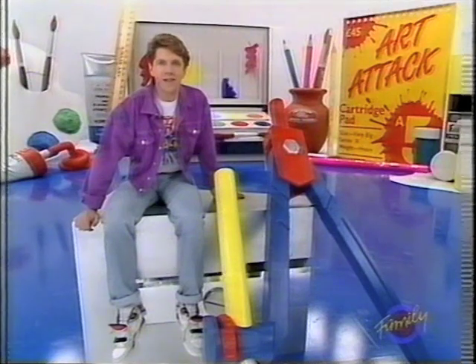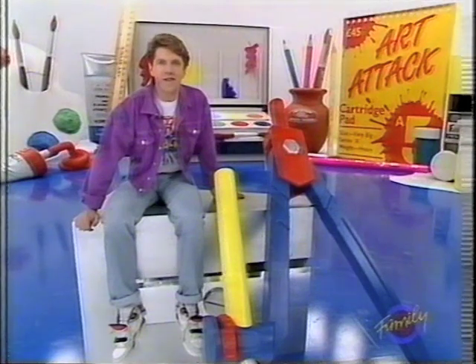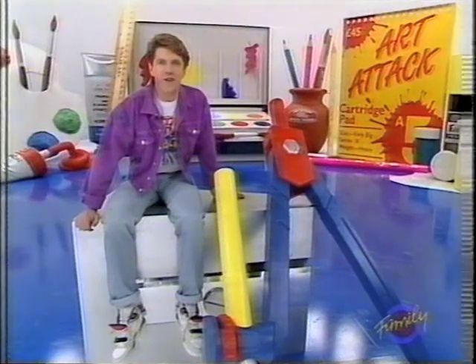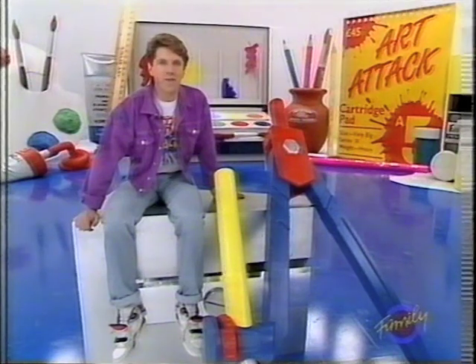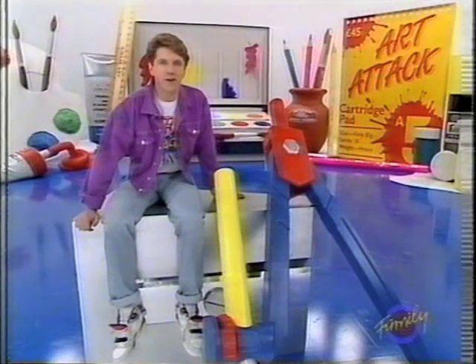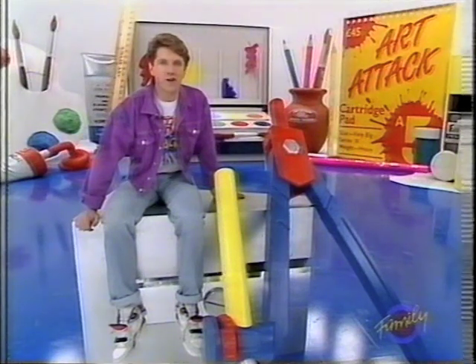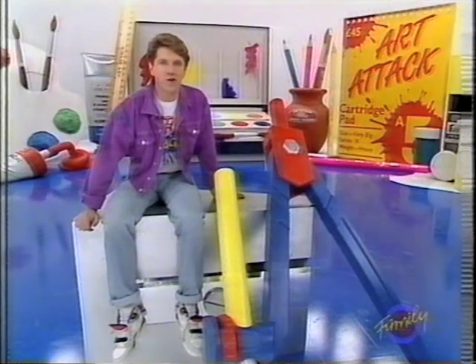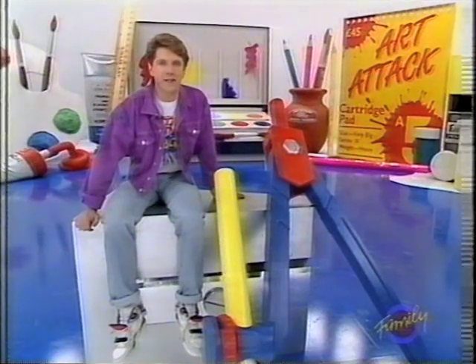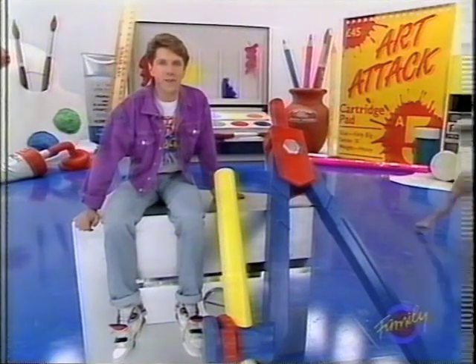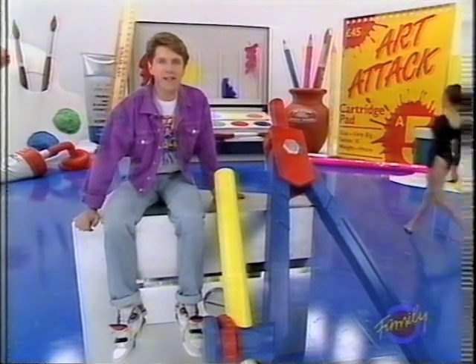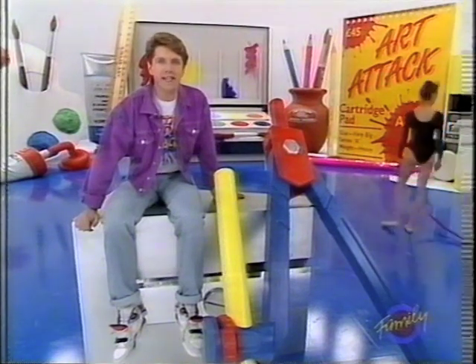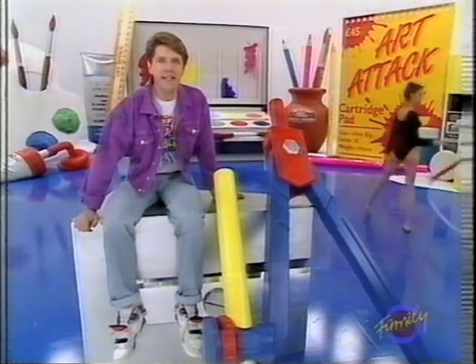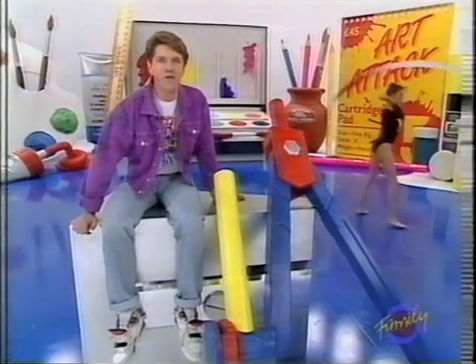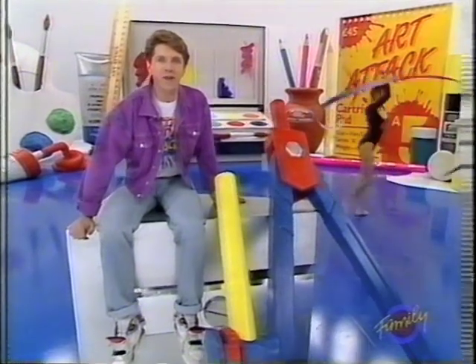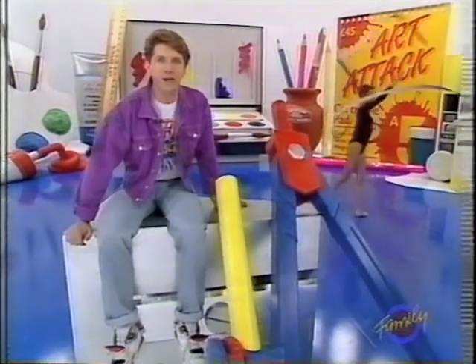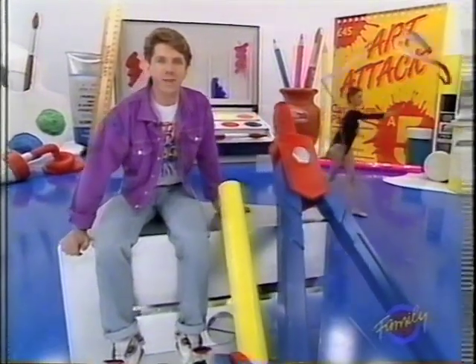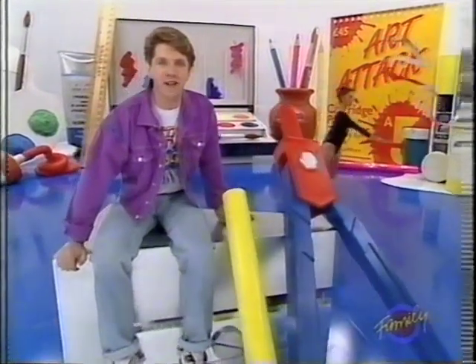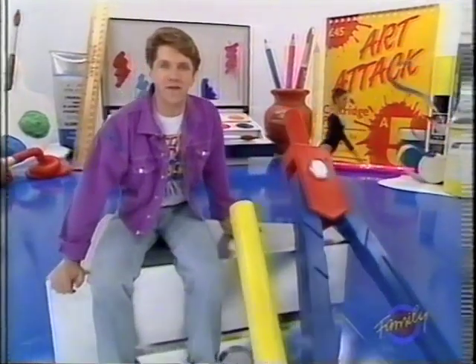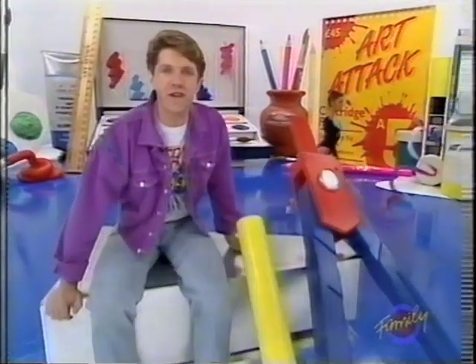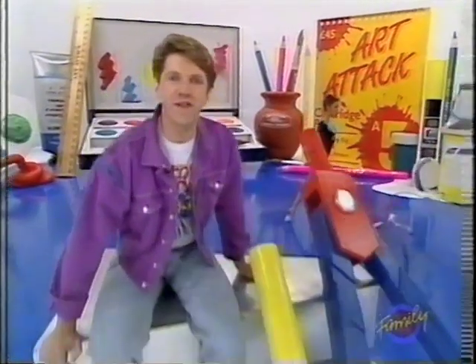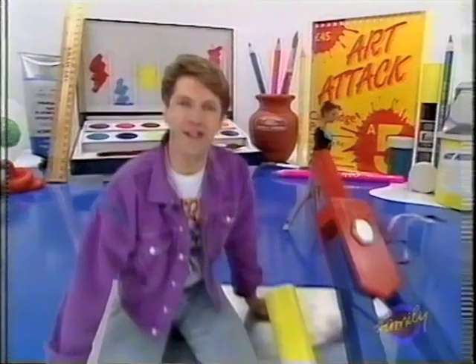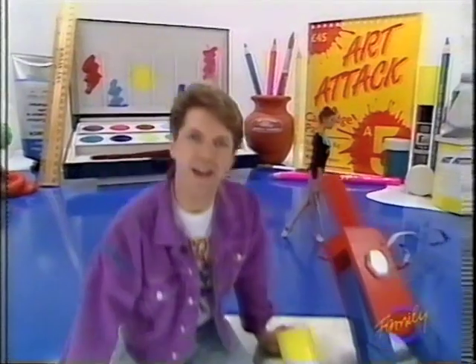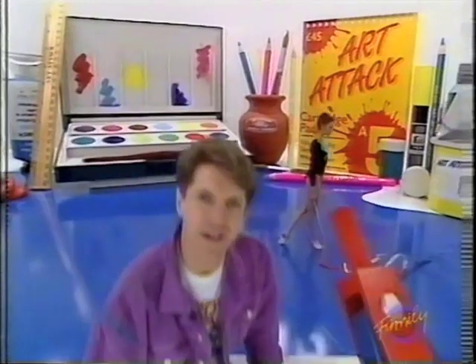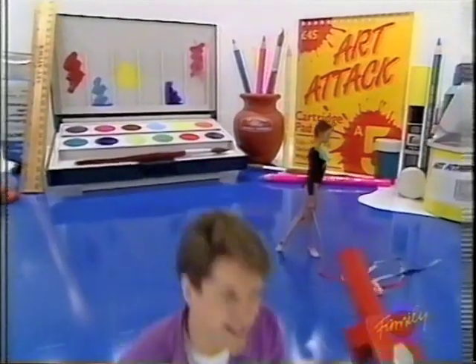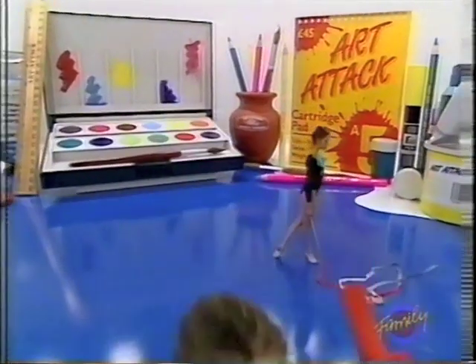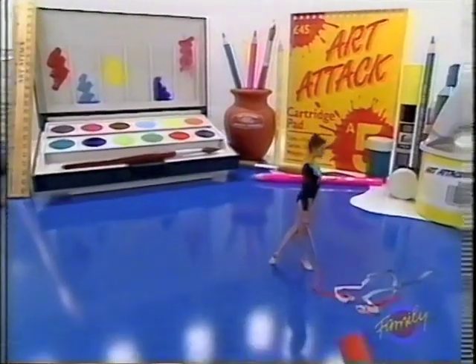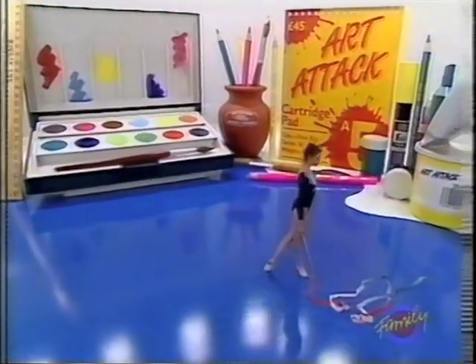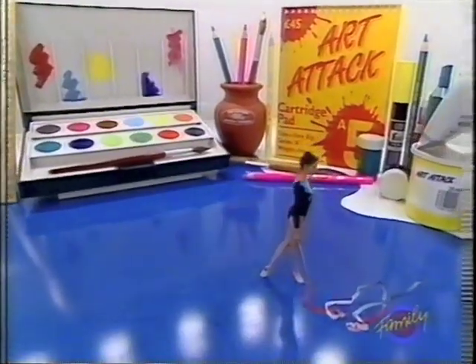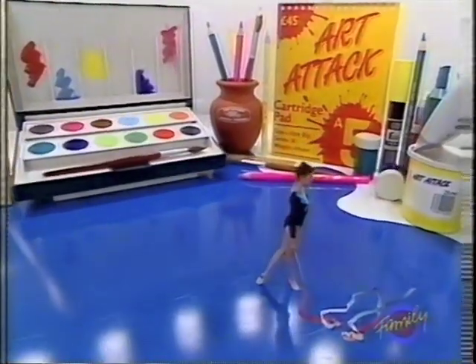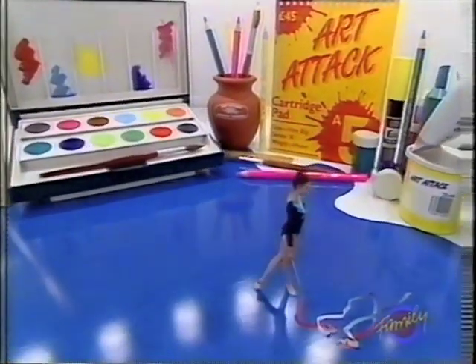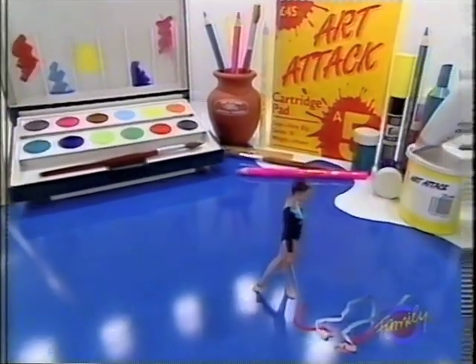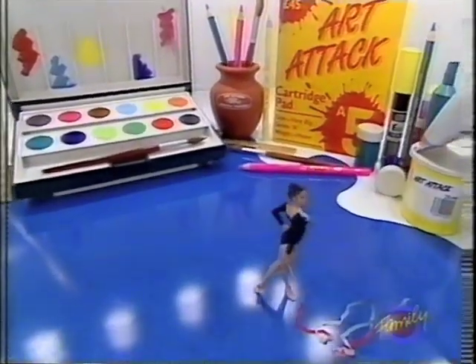And now, something to give your eyeballs a treat — Britain's leading rhythmic gymnast, Vipha Seifert. Come on.